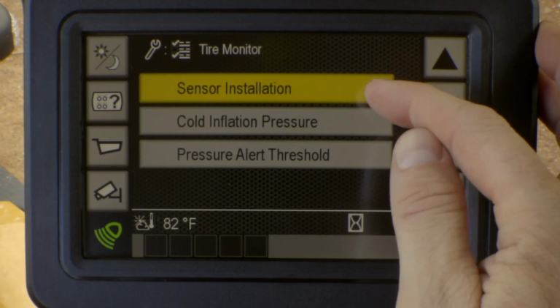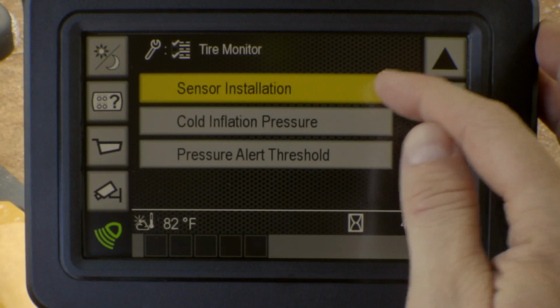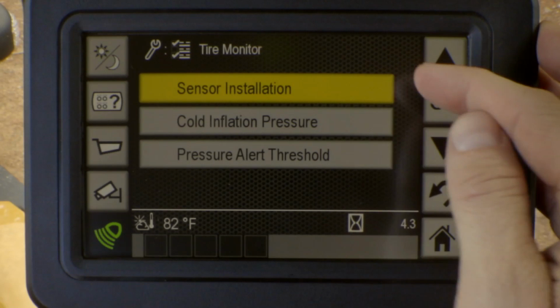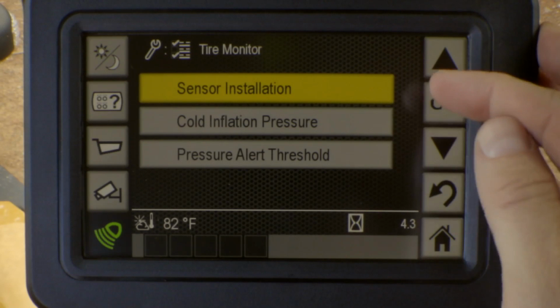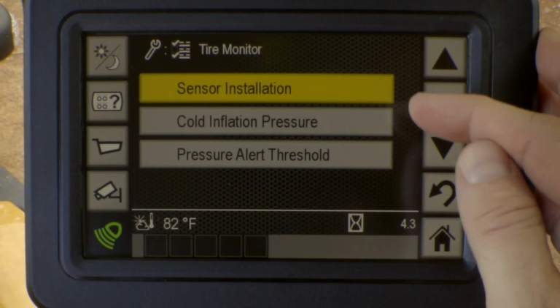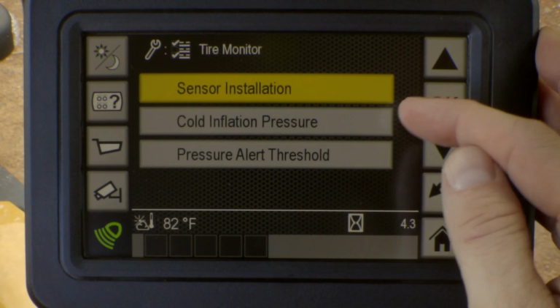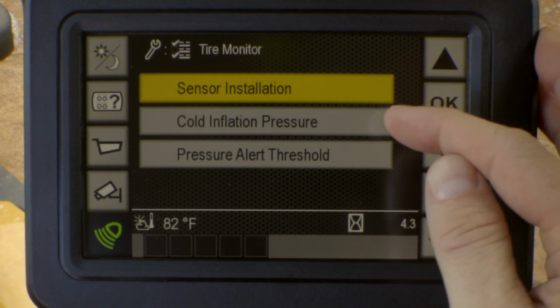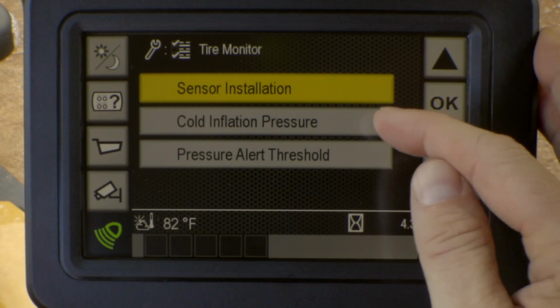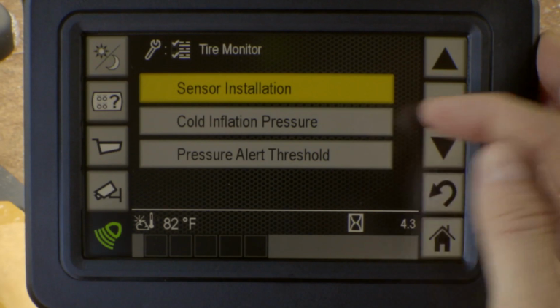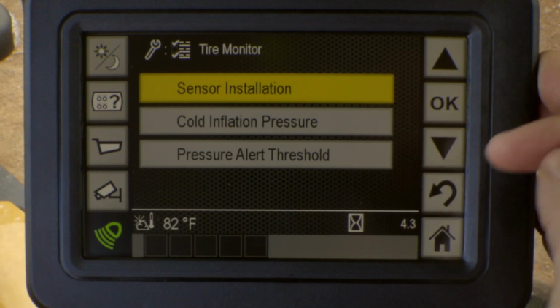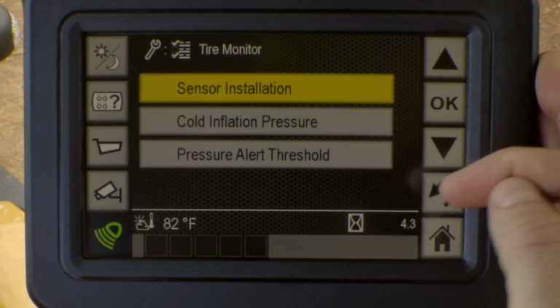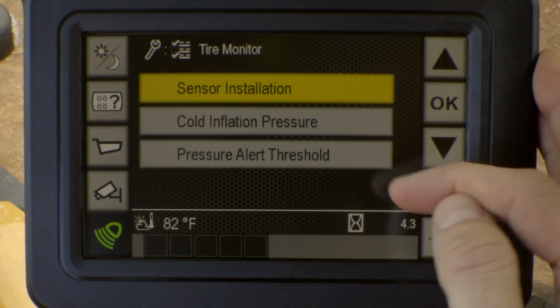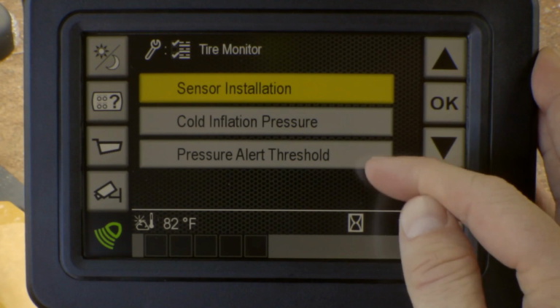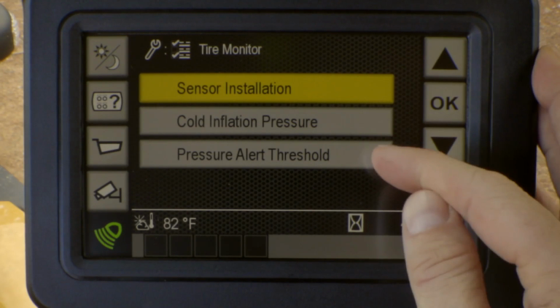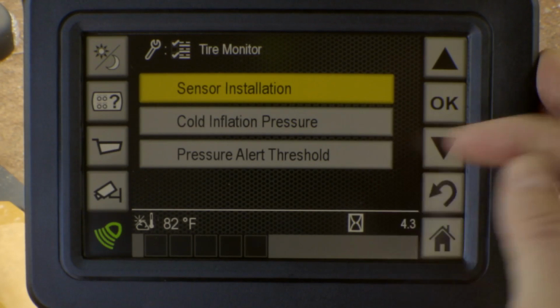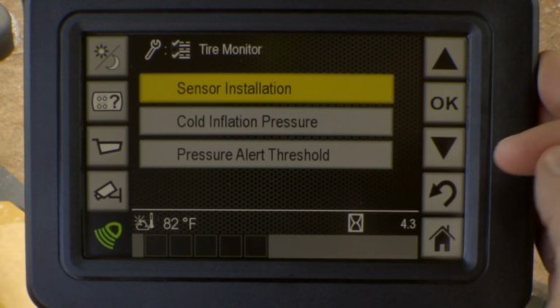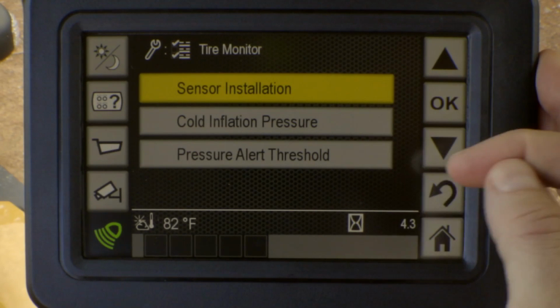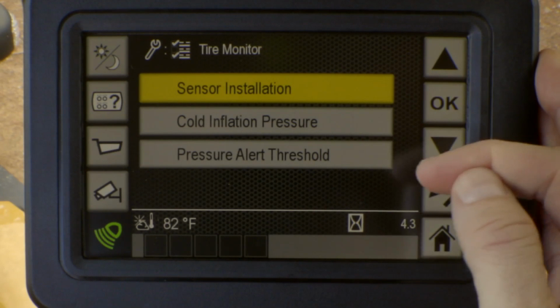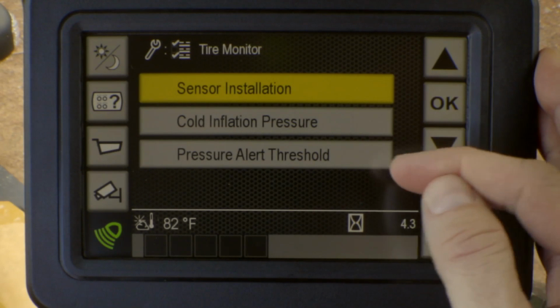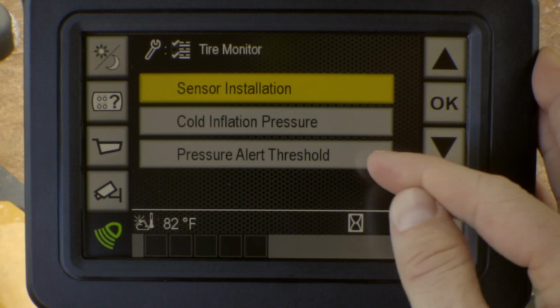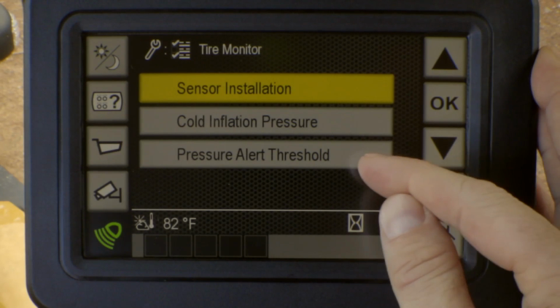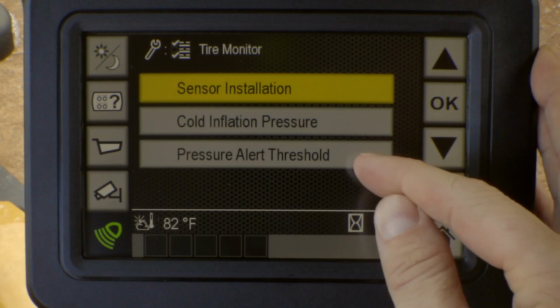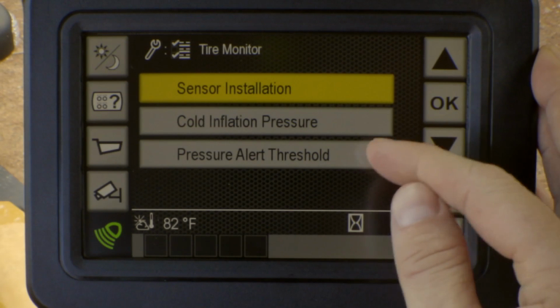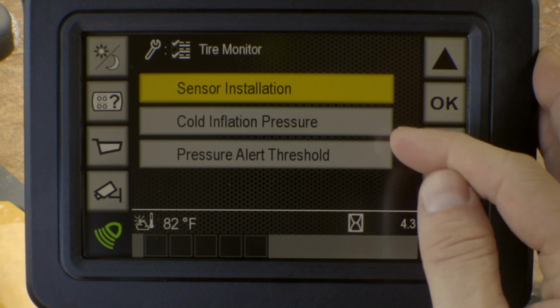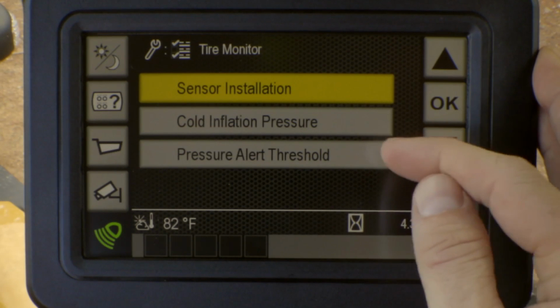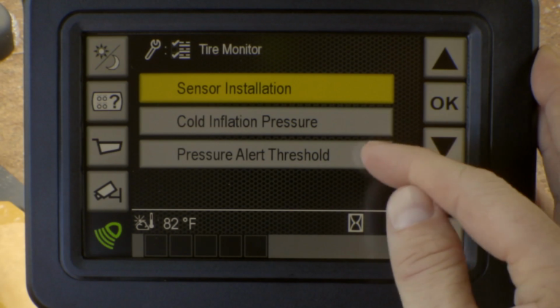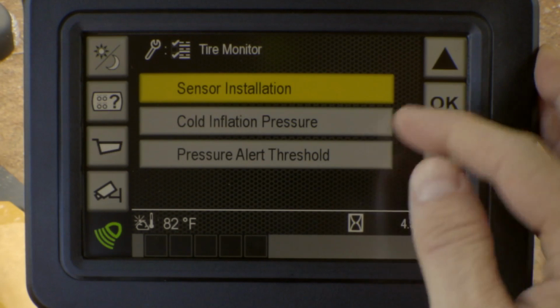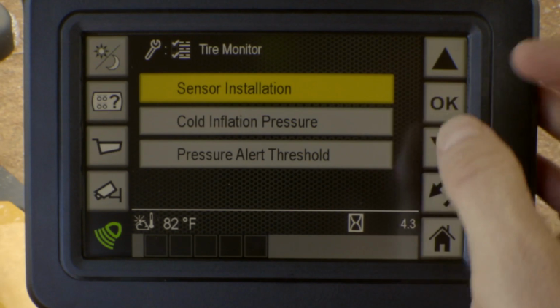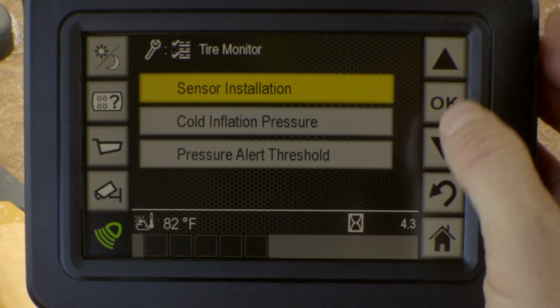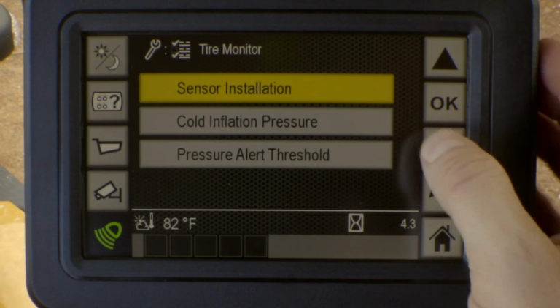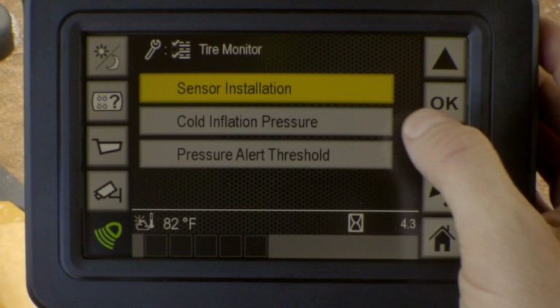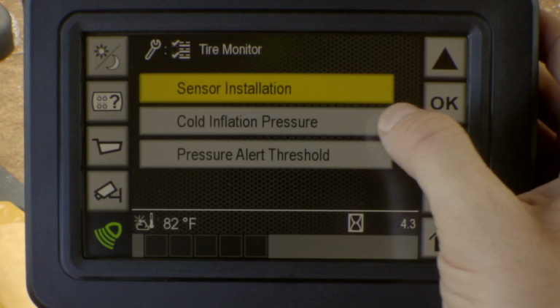Those three selections are: sensor installation, cold inflation pressure, and the alert or our thresholds for the tire pressure.